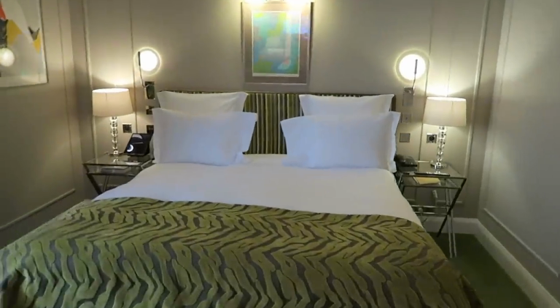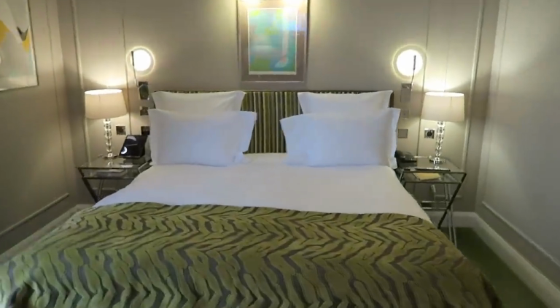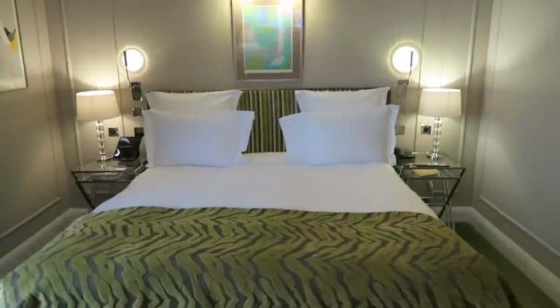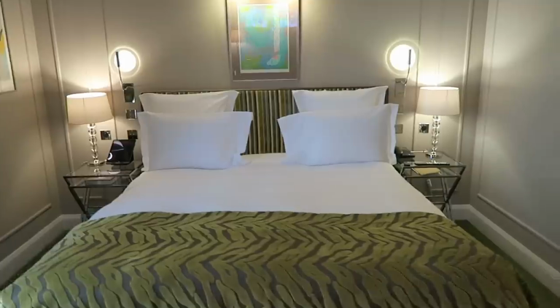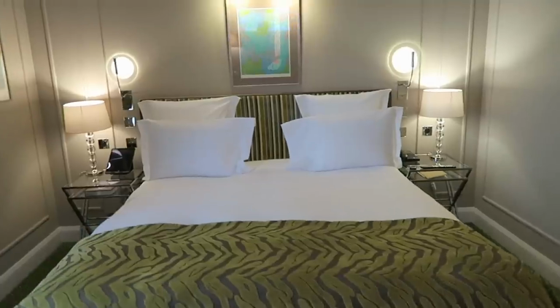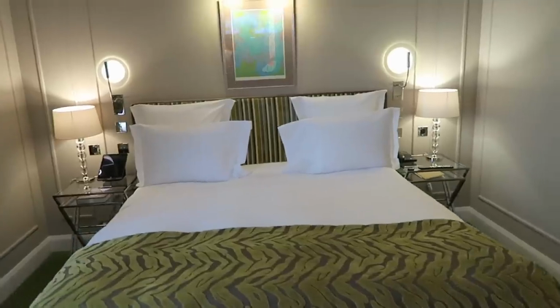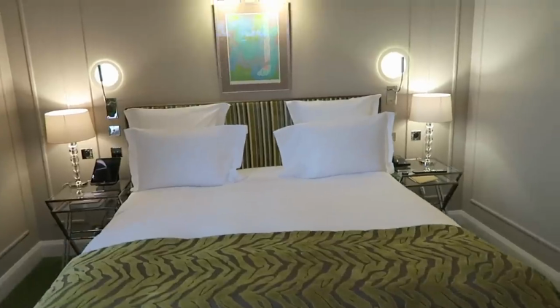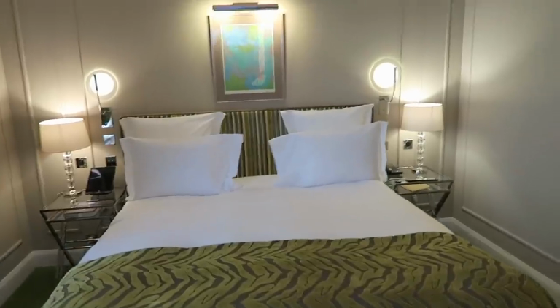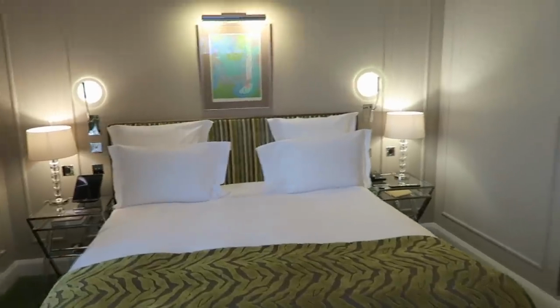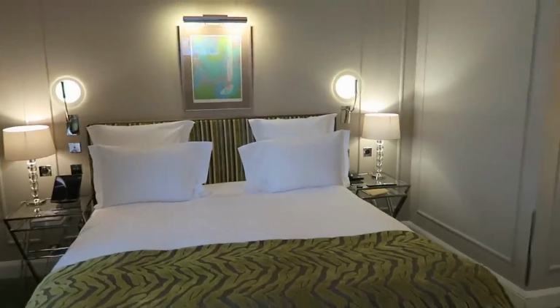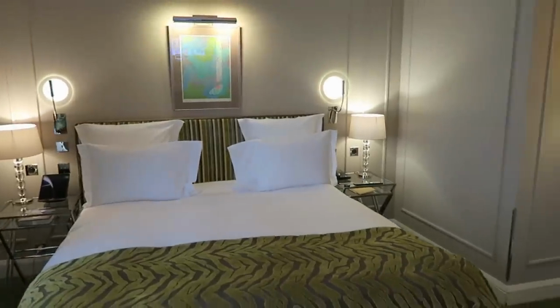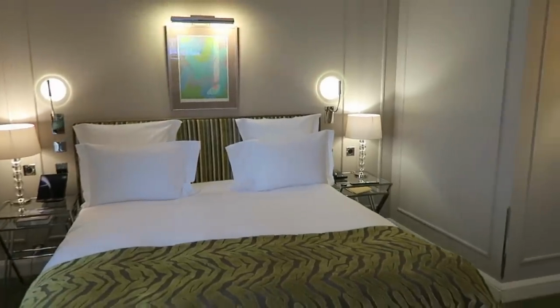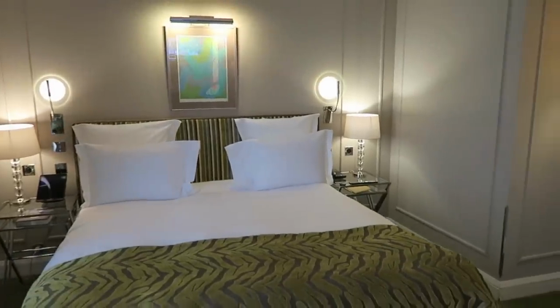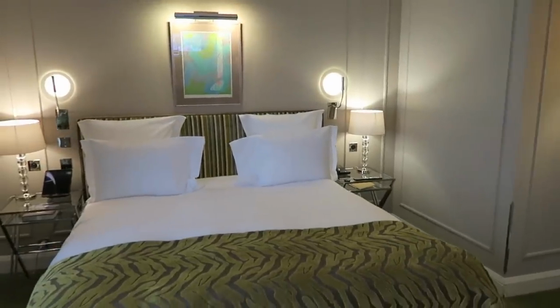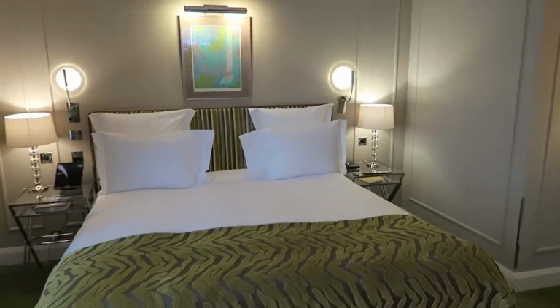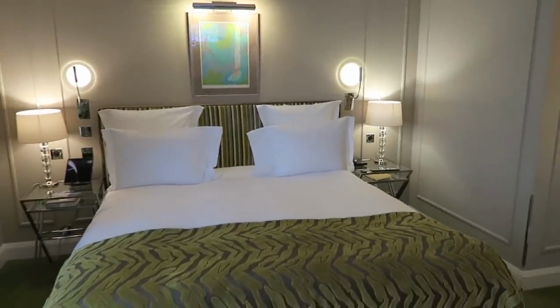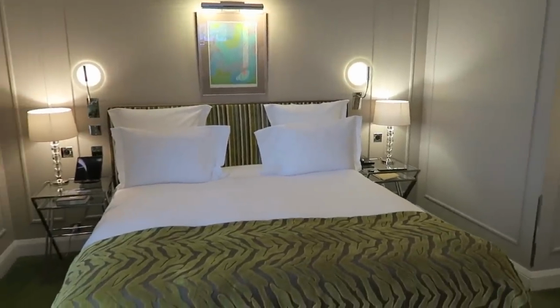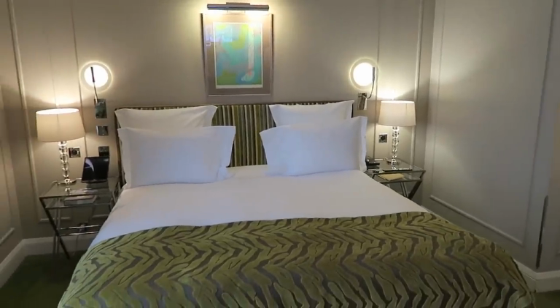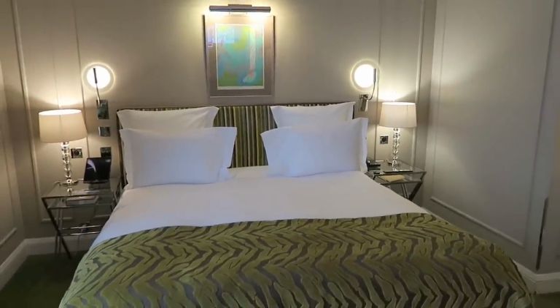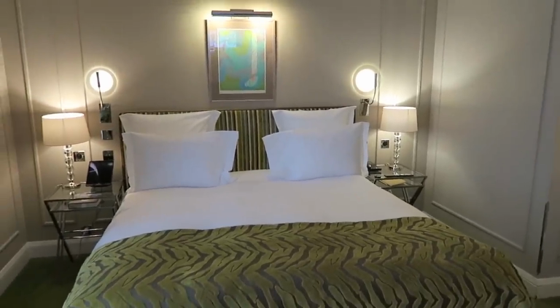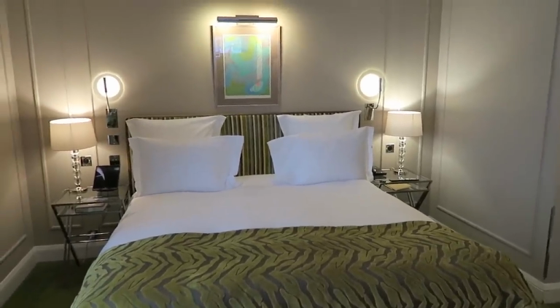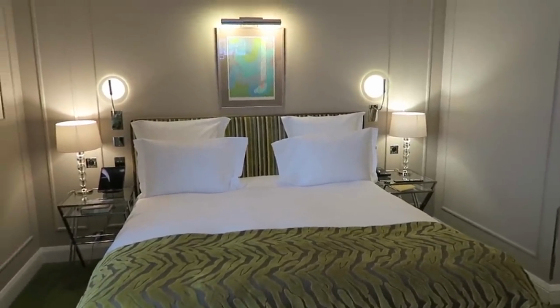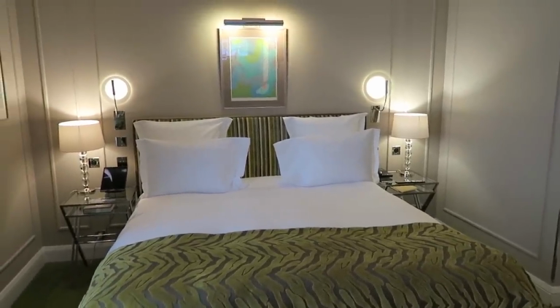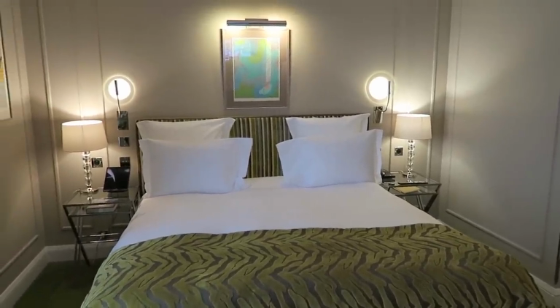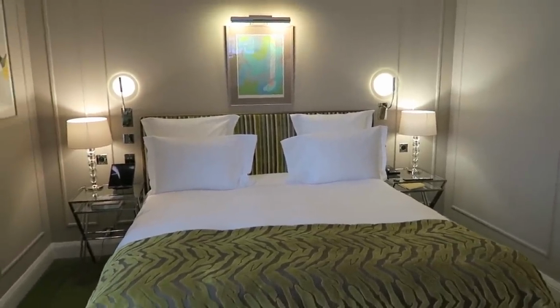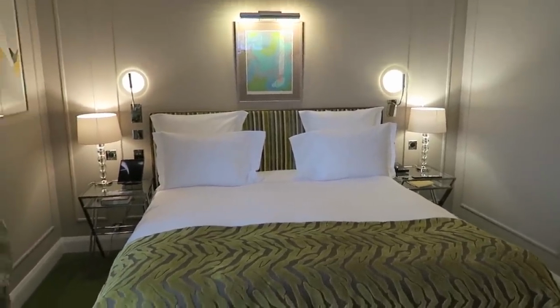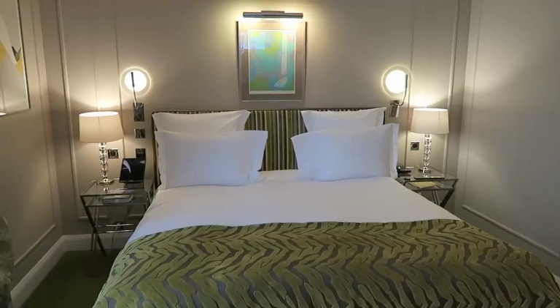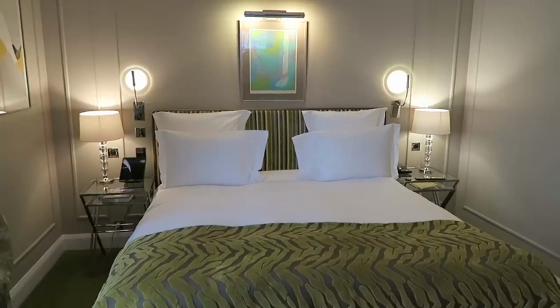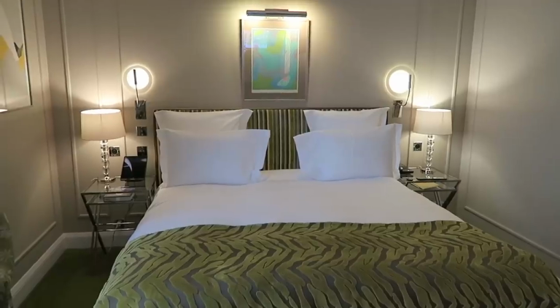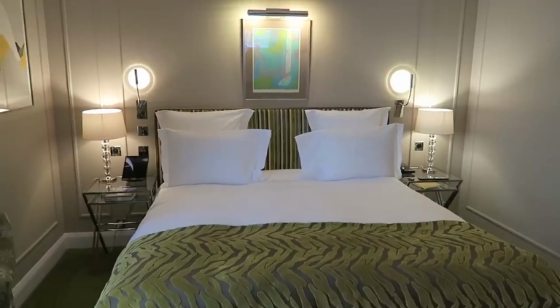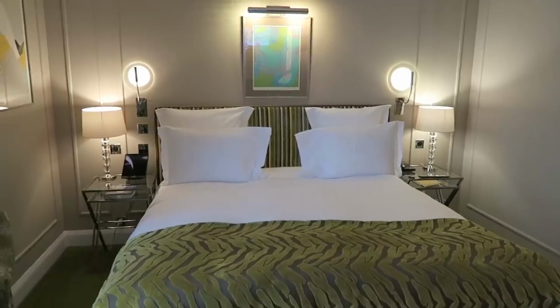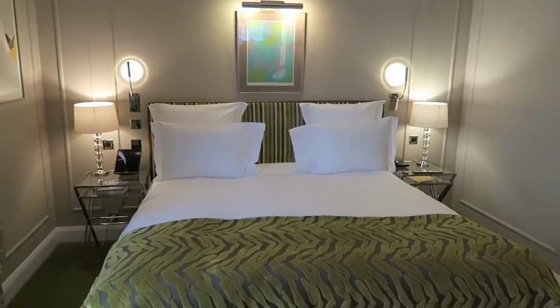The bed looks so comfy. I'm really quite tired — I'm tempted for a nap — but we're going to try and get our things together and head out now.